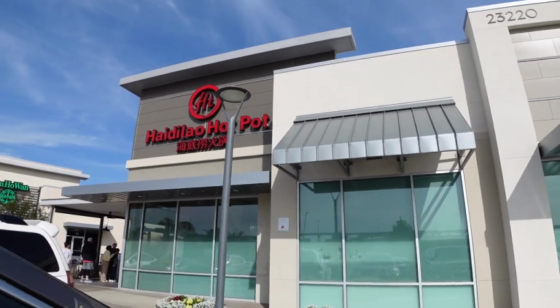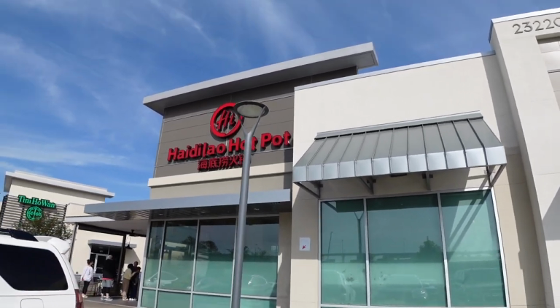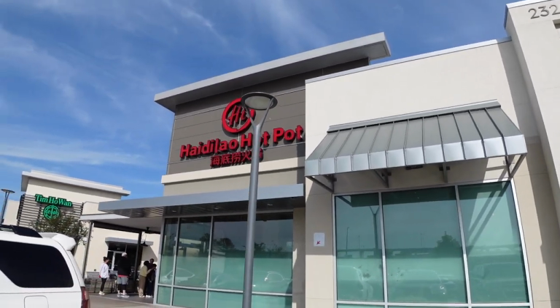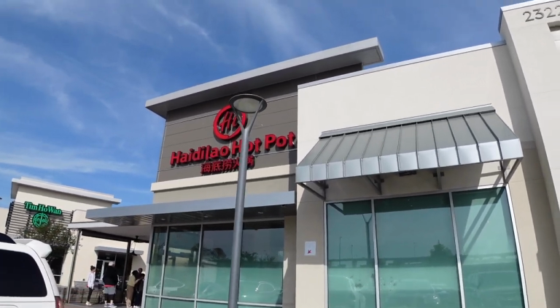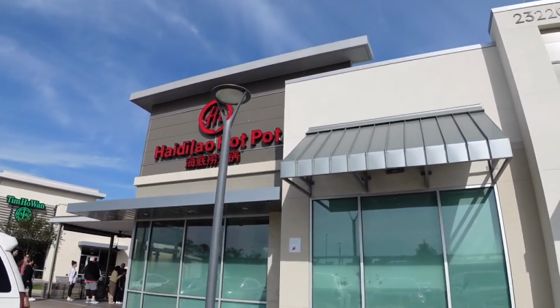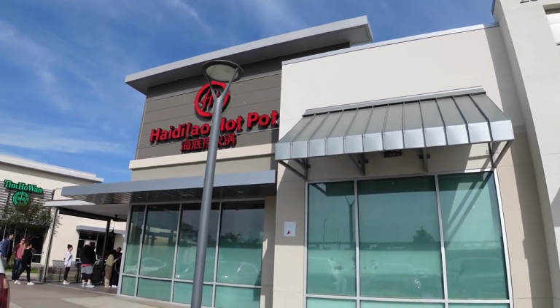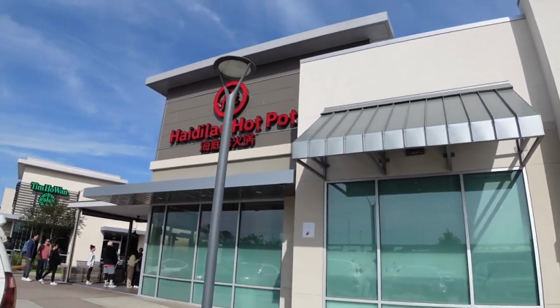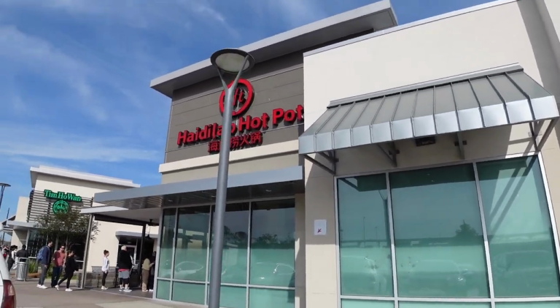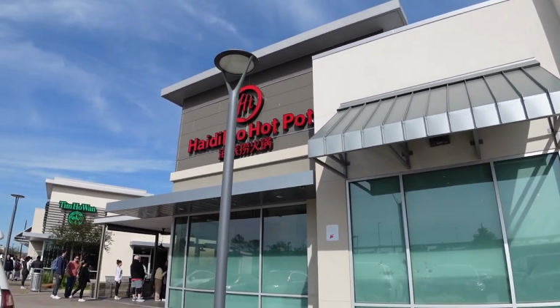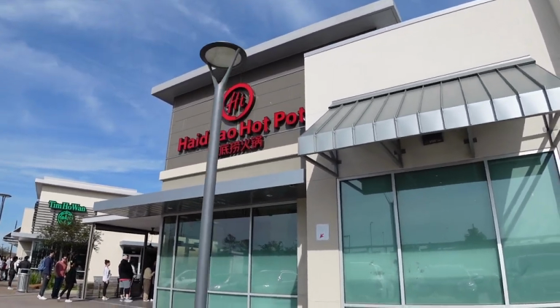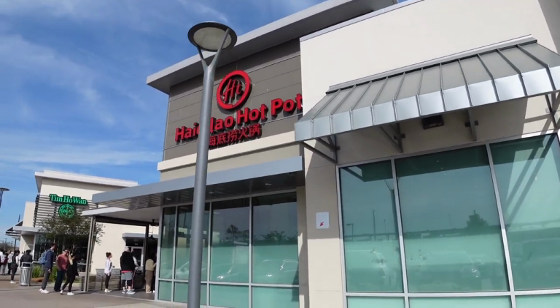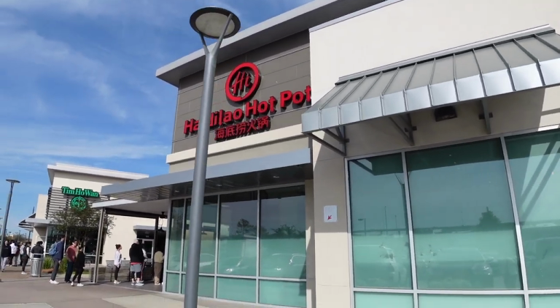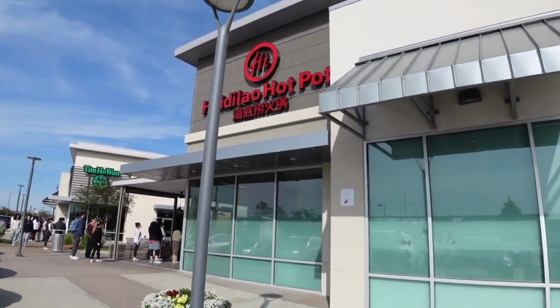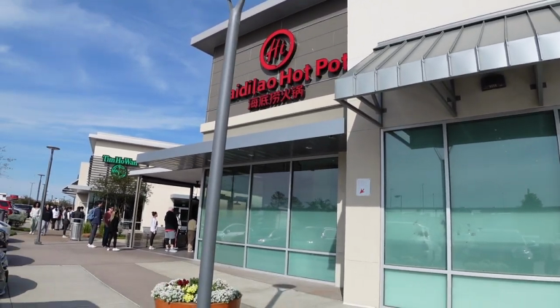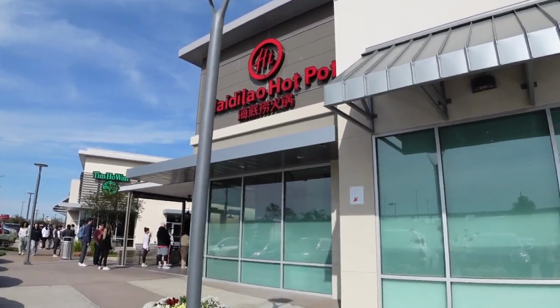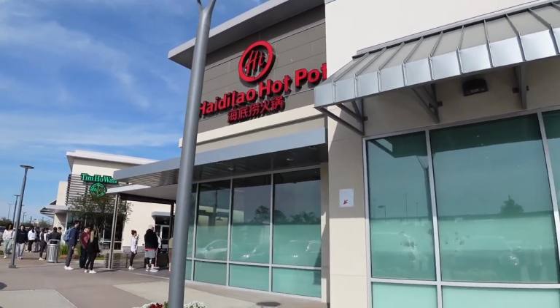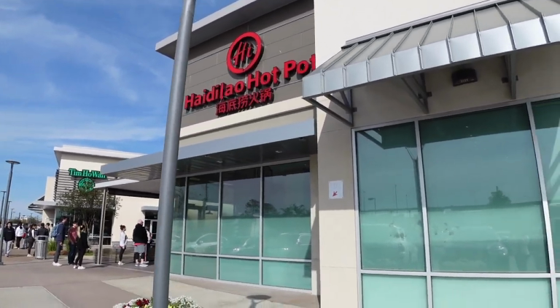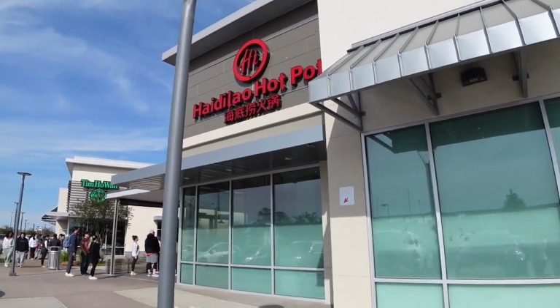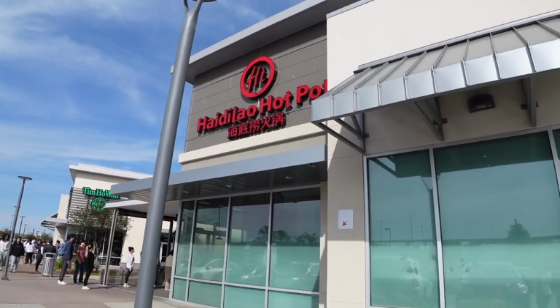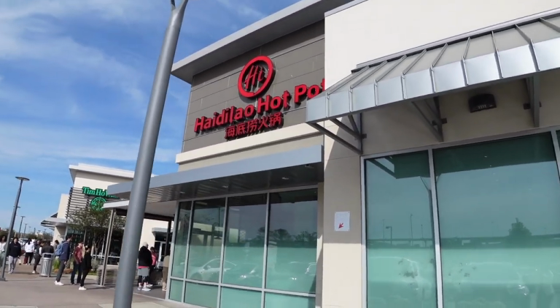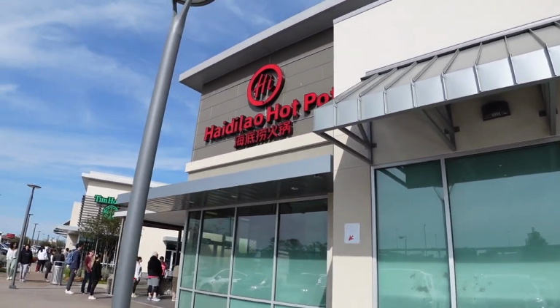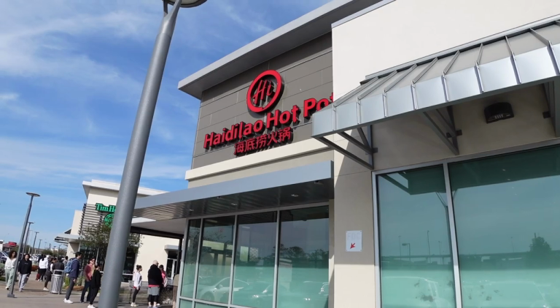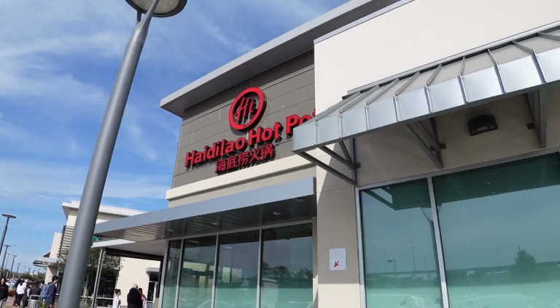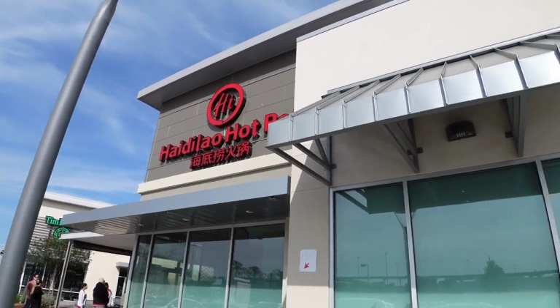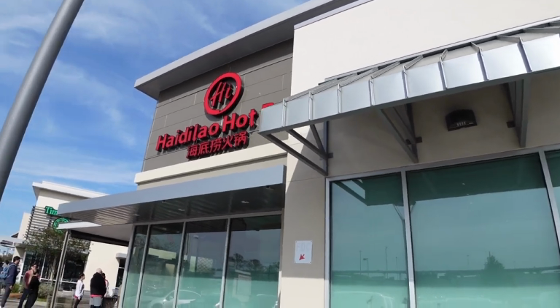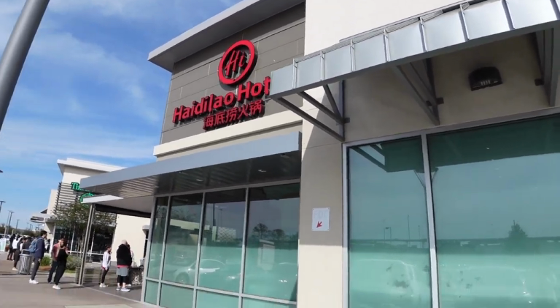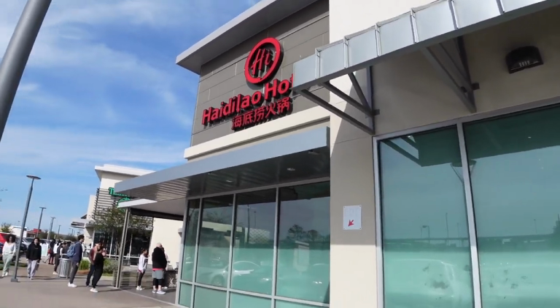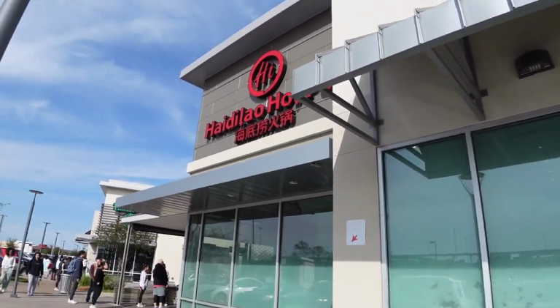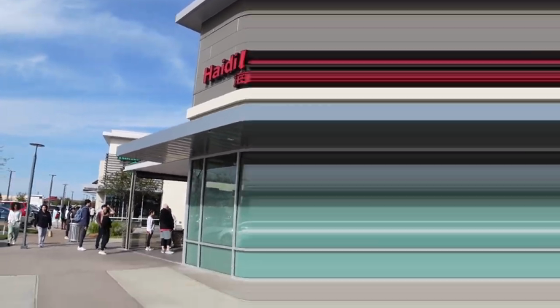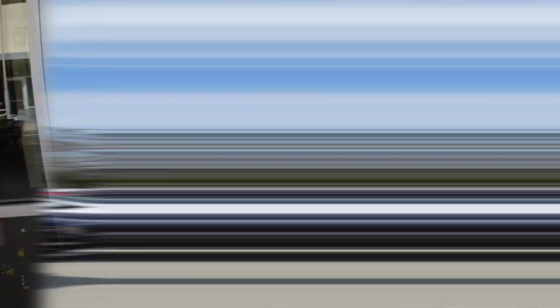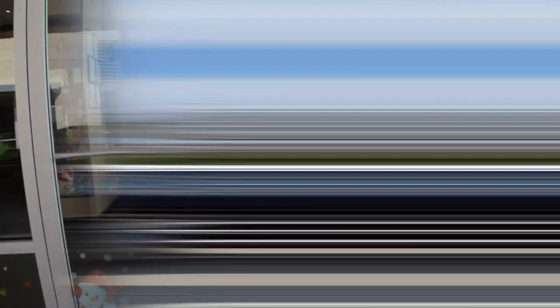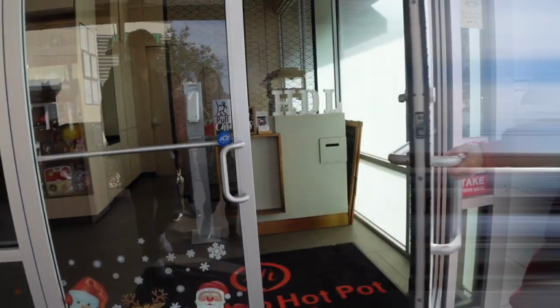We're trying to join the wait line on Google or Yelp, but for some reason we couldn't, so we just have to wait in line.